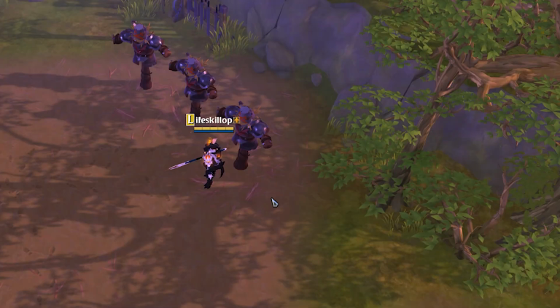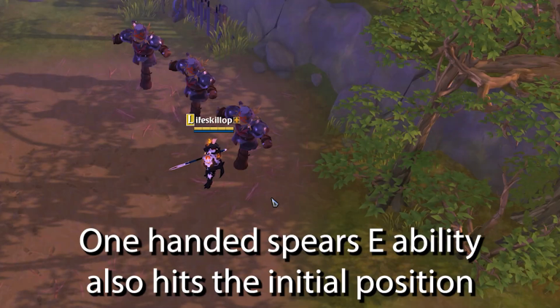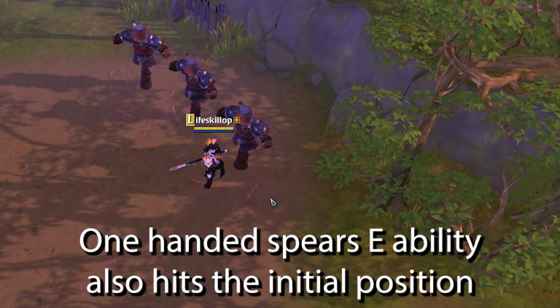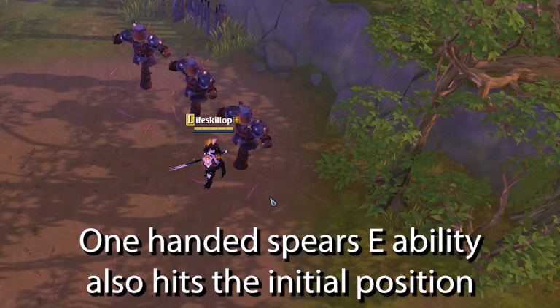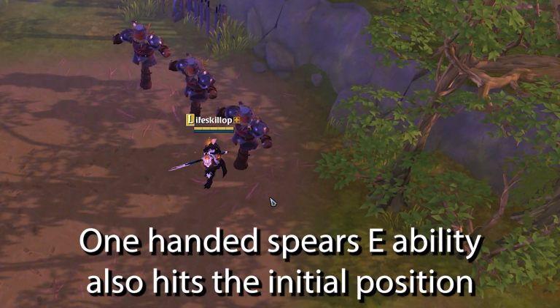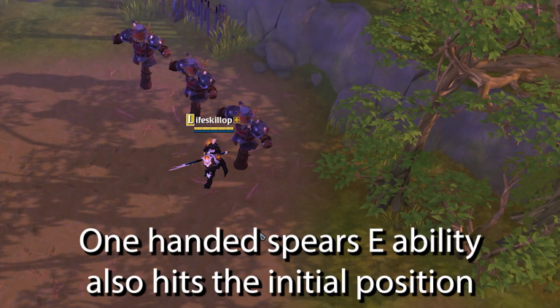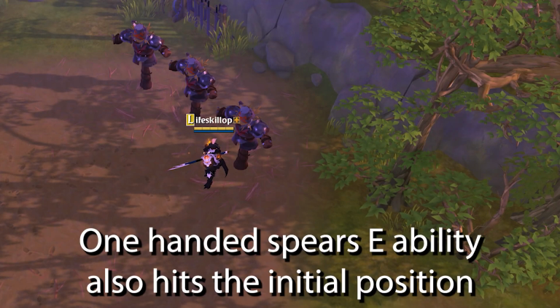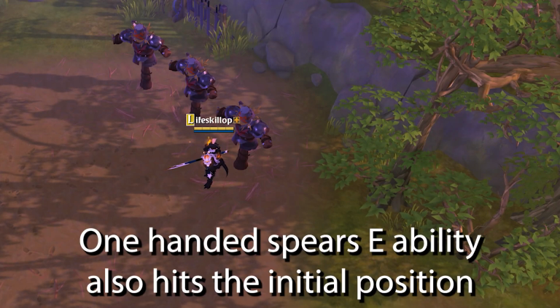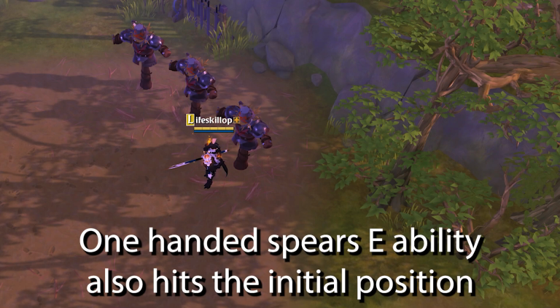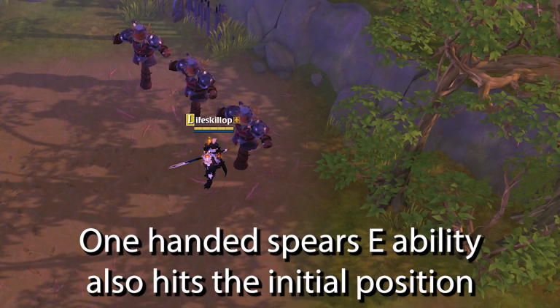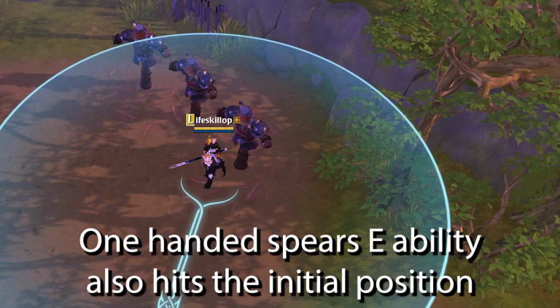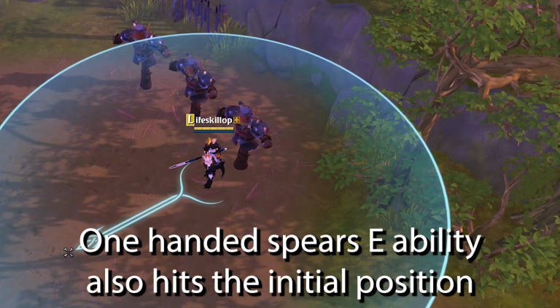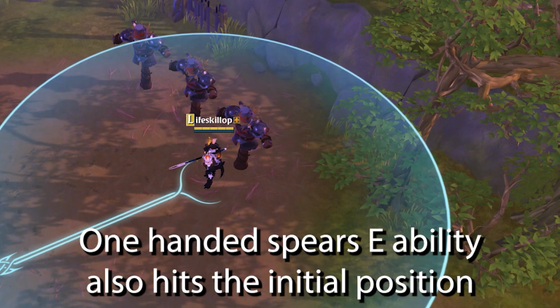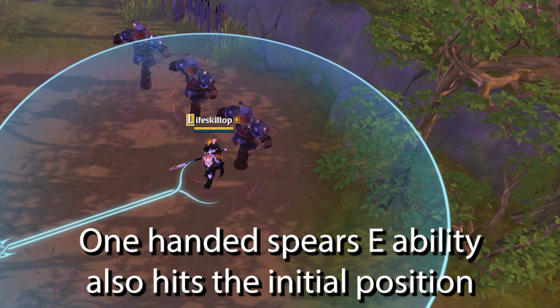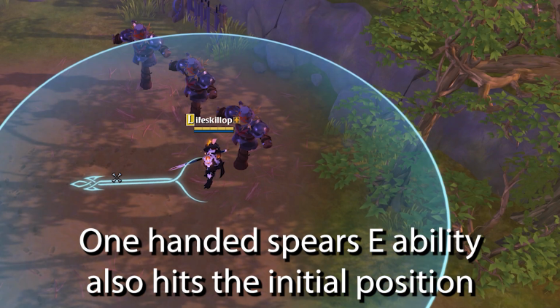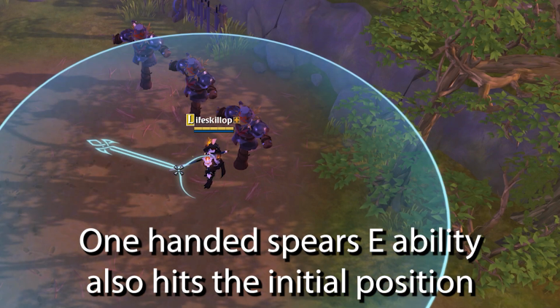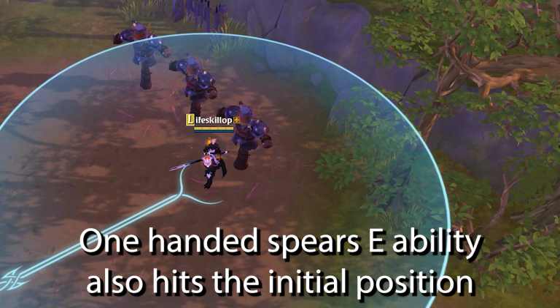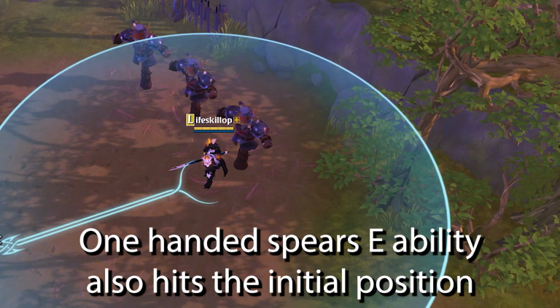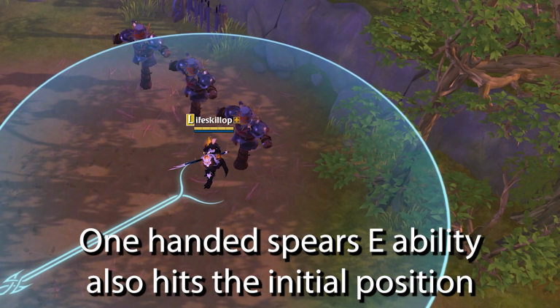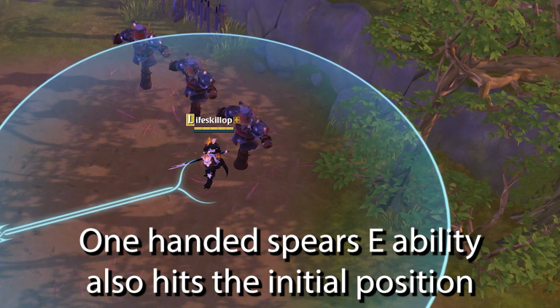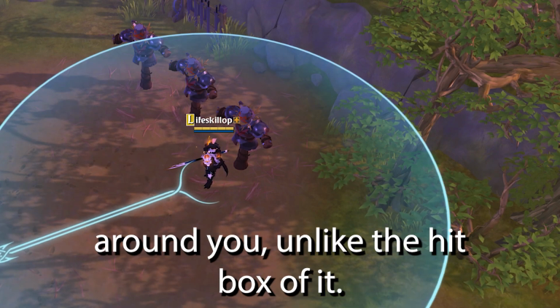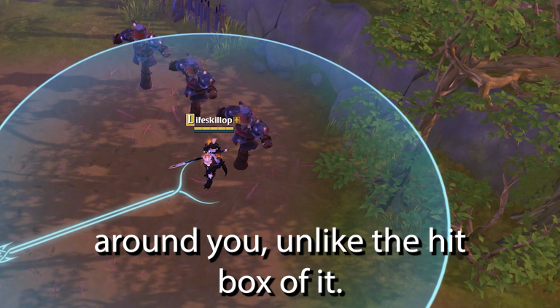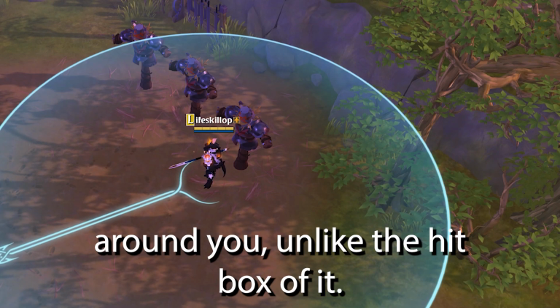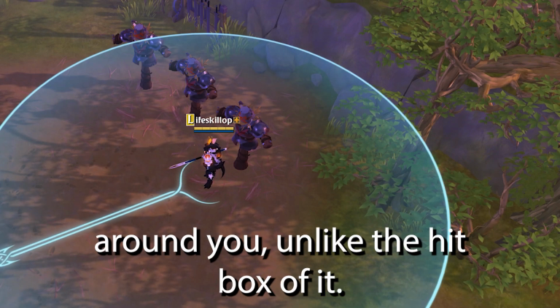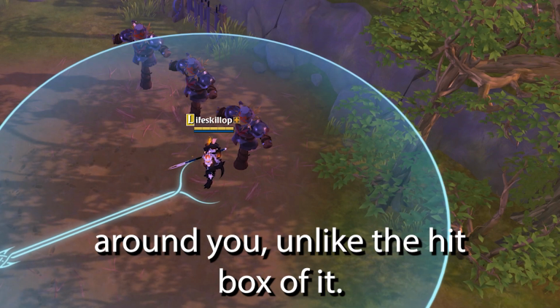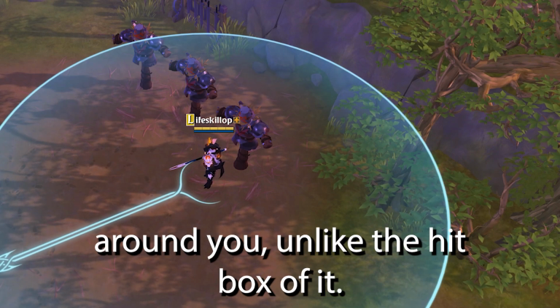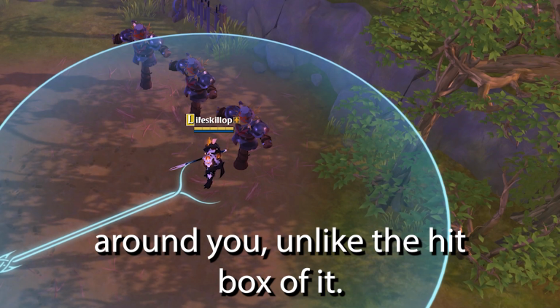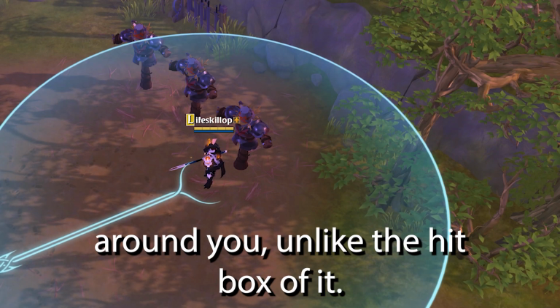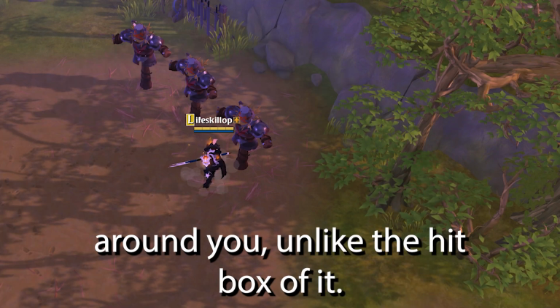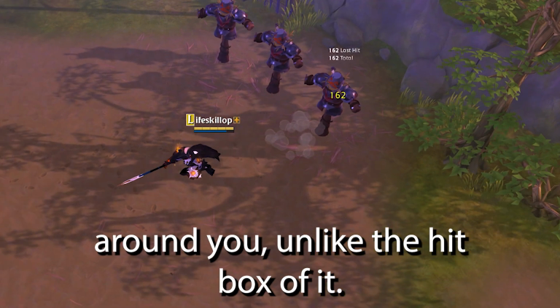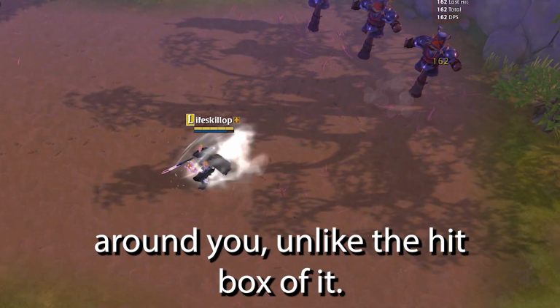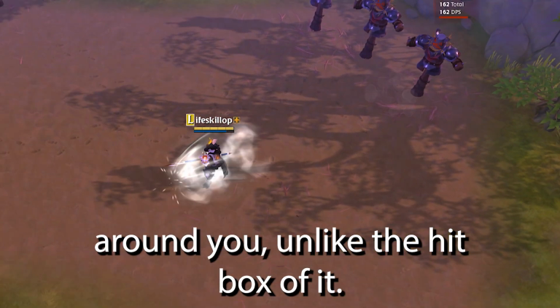One-handed spear's E ability also hits the initial position around you, unlike what the hitbox of it suggests.